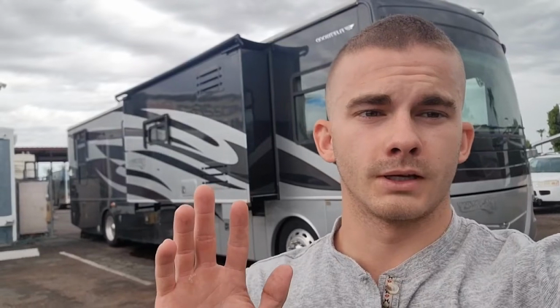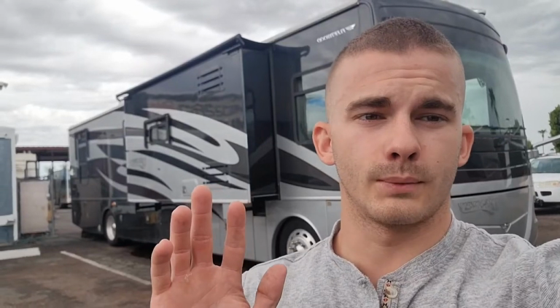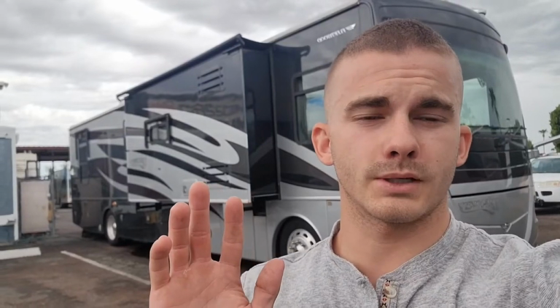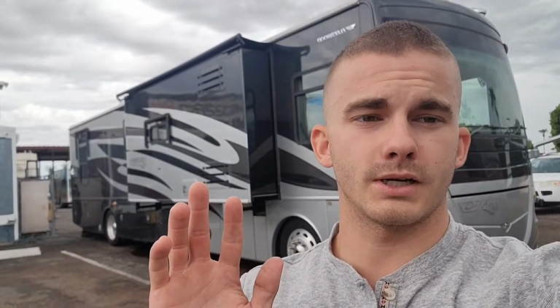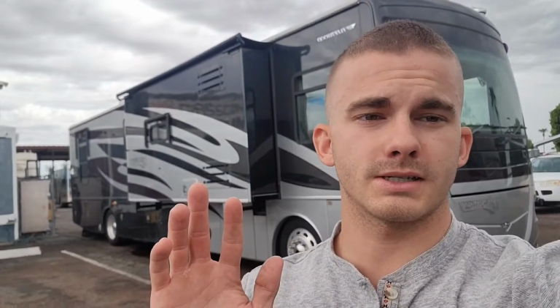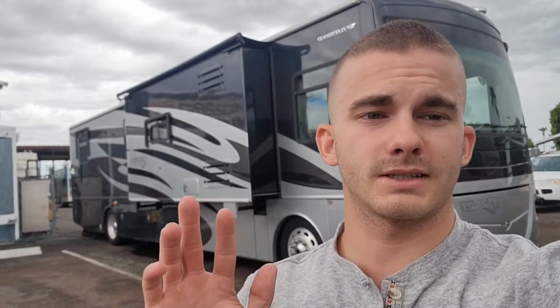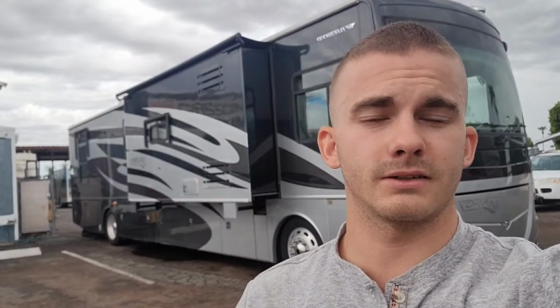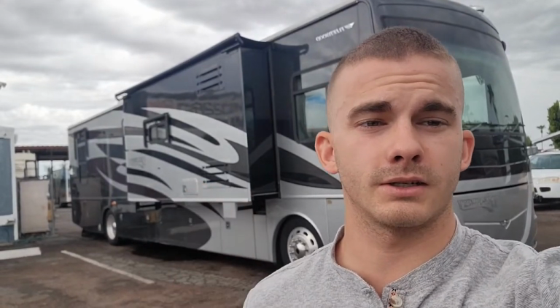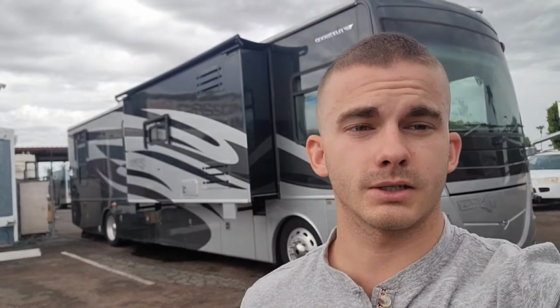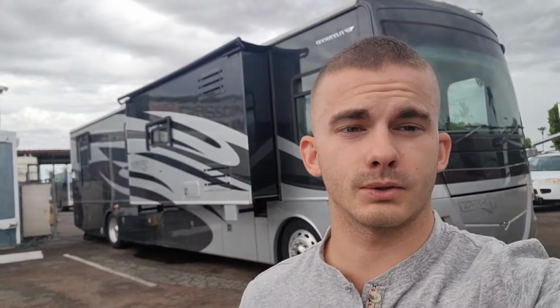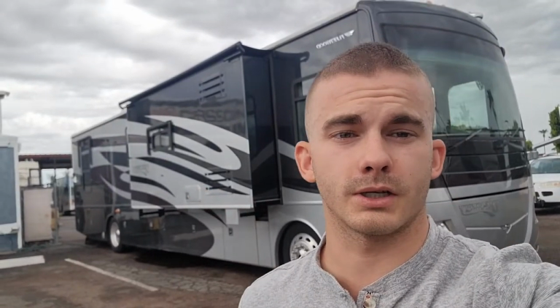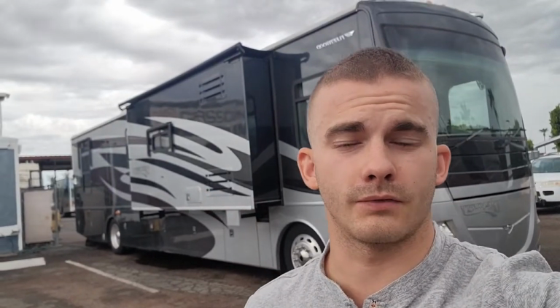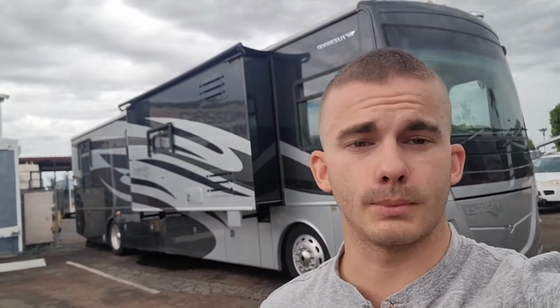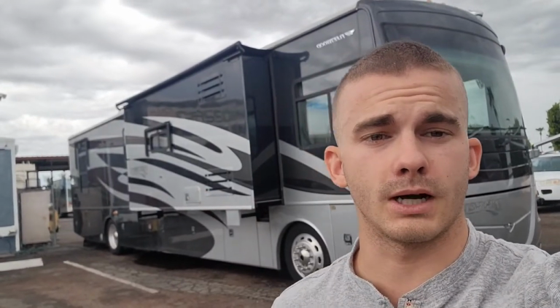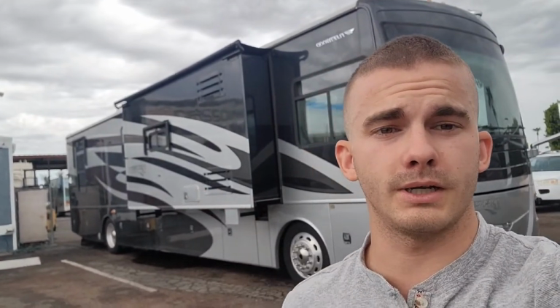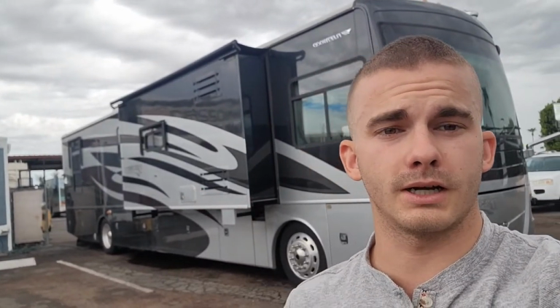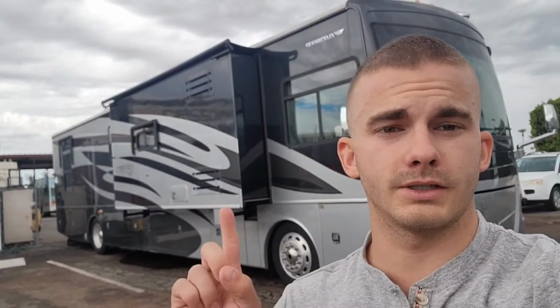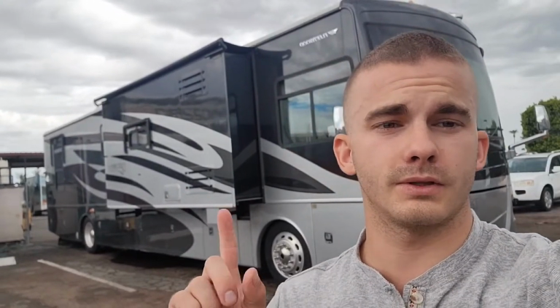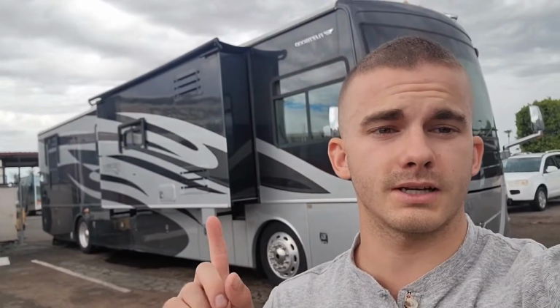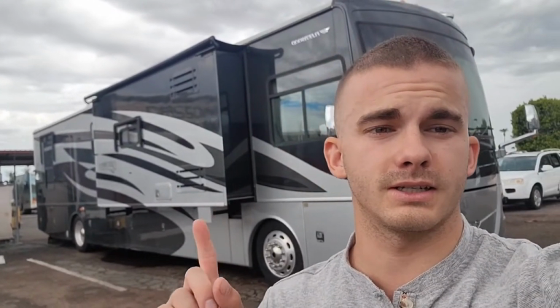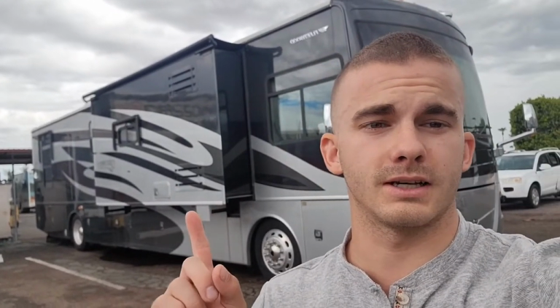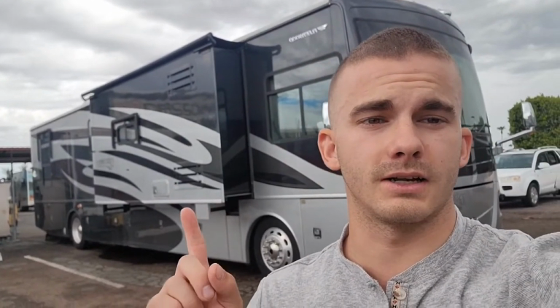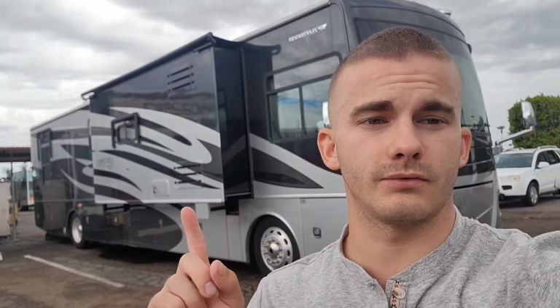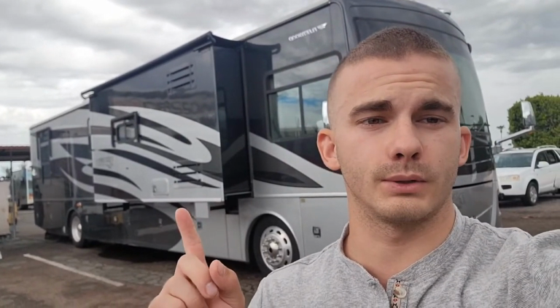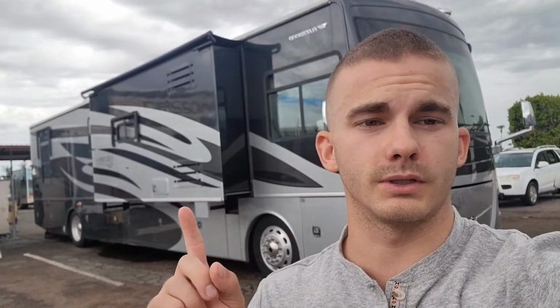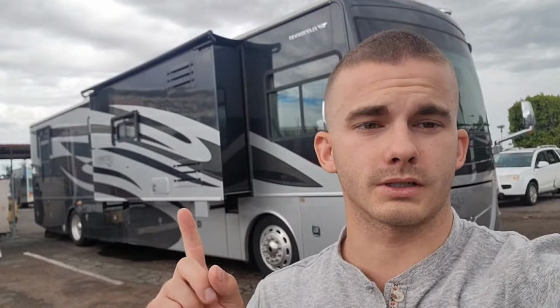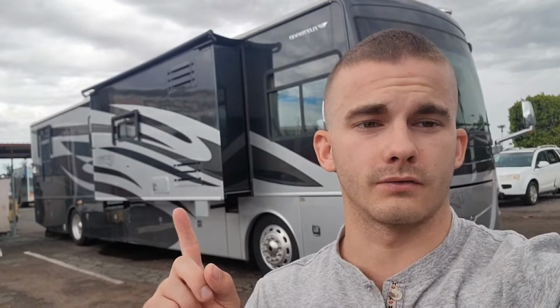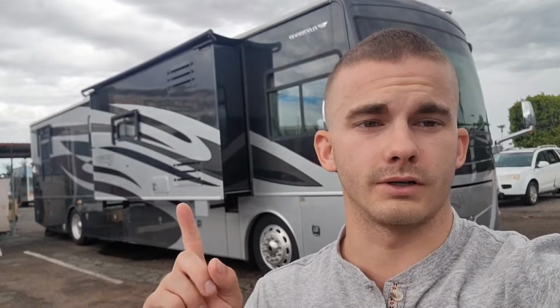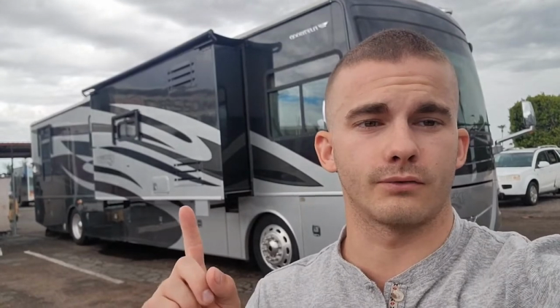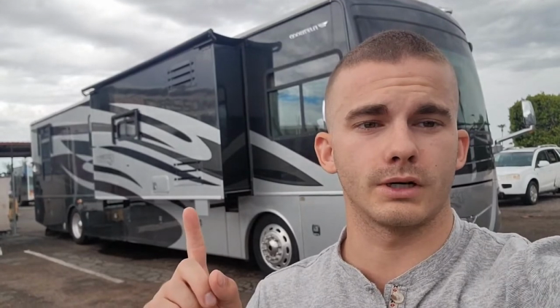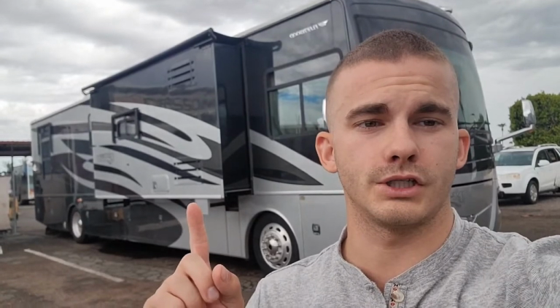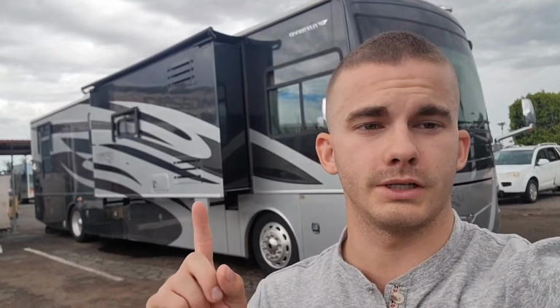Hey, what's up you guys? It's Taylor here at Cassone's RV. Behind me, I have a 2009 Fleetwood Discovery 40G.